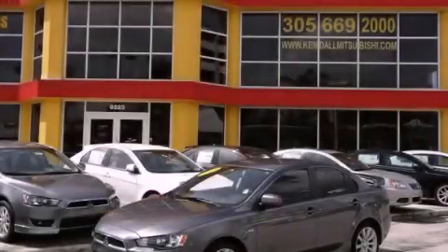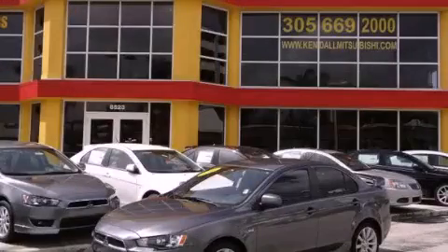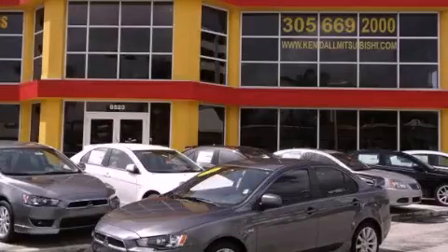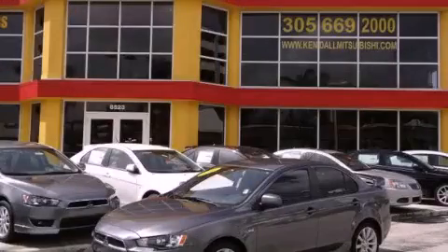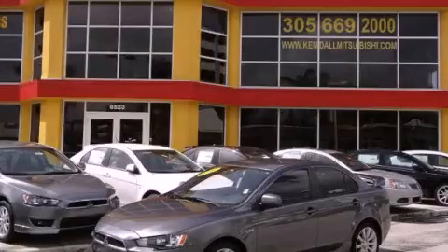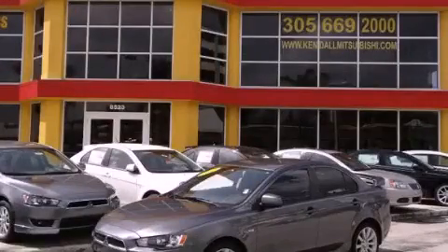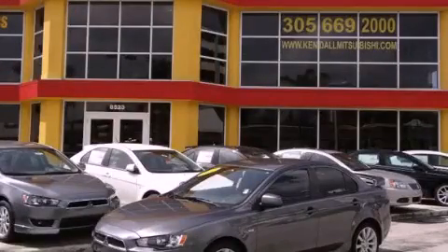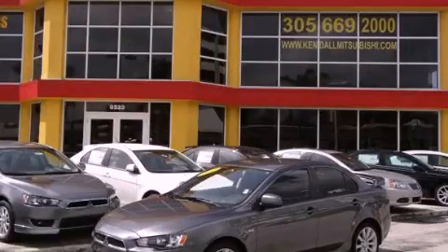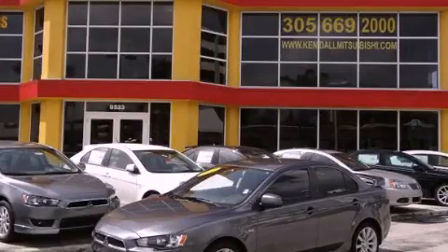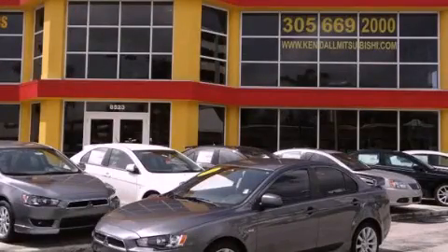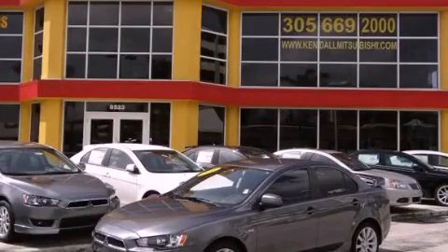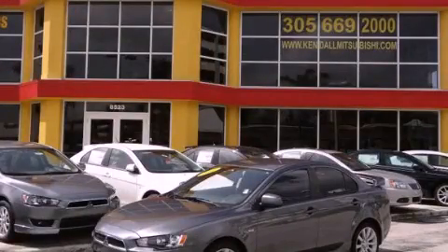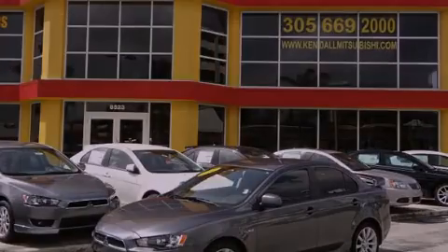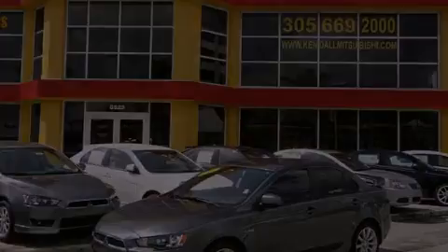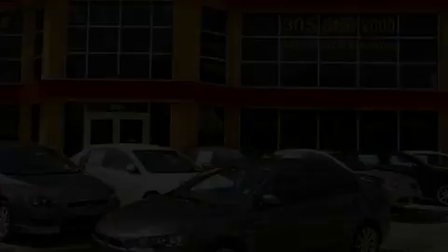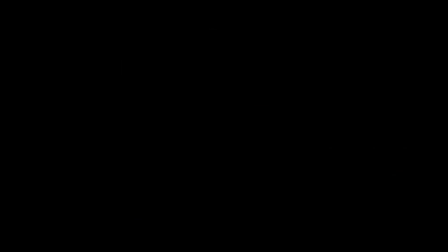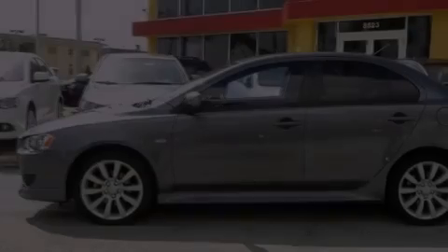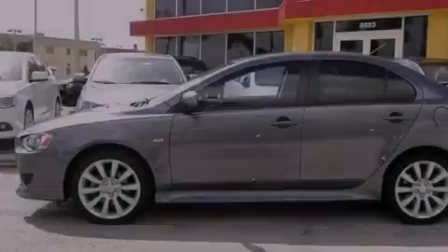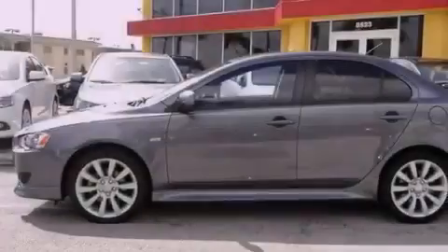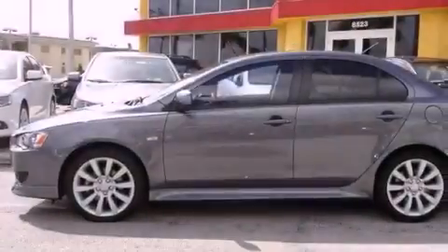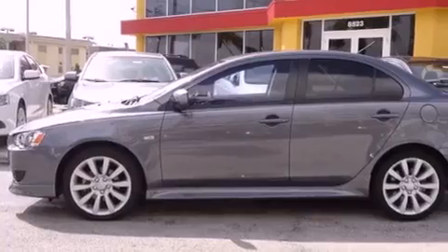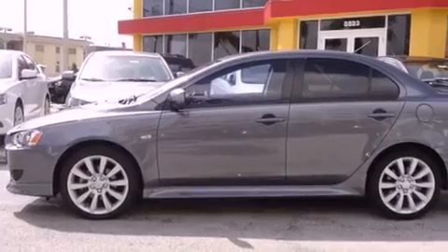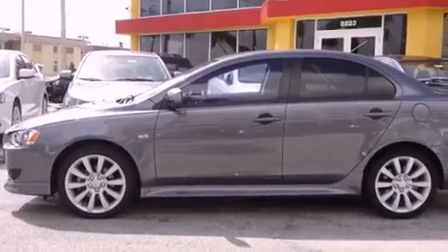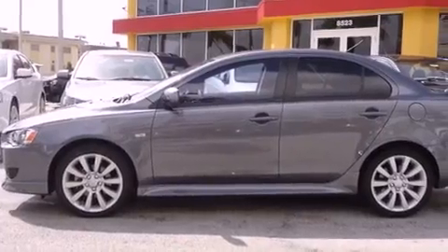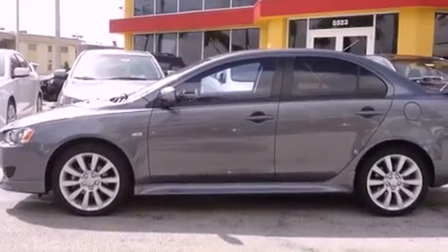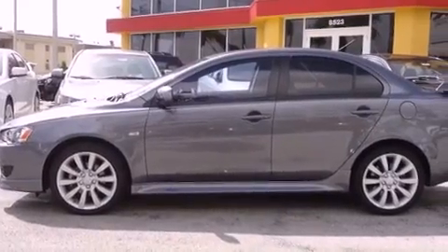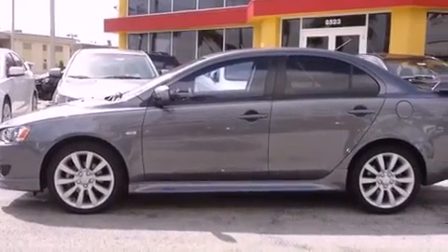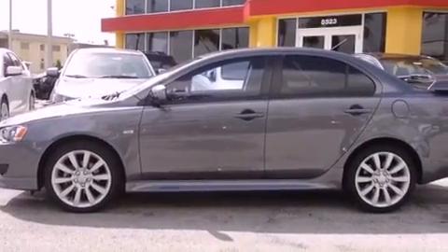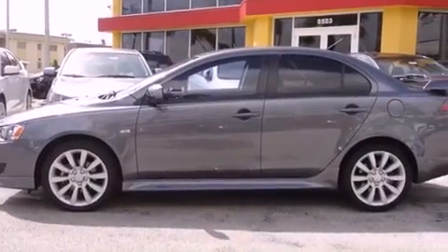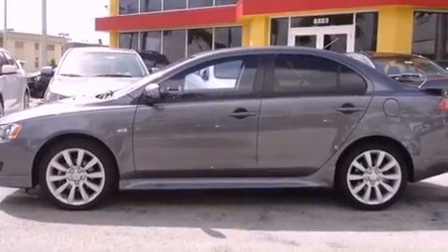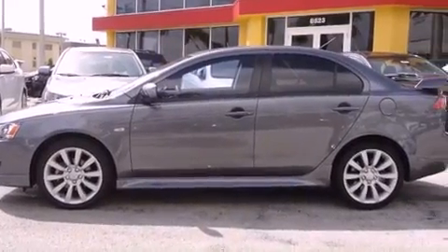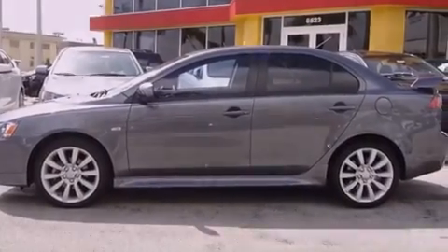This is a 2010 Mitsubishi Lancer. It features a four-cylinder engine and a continuous variable transmission.